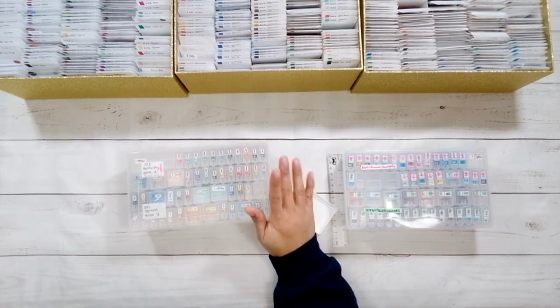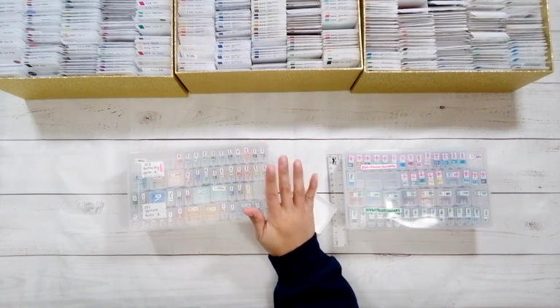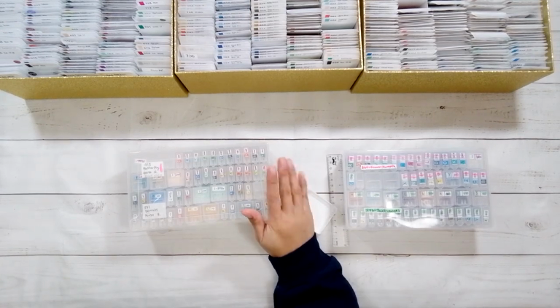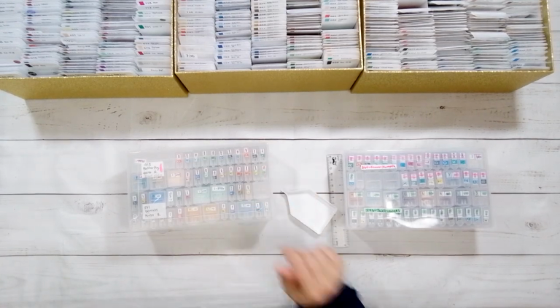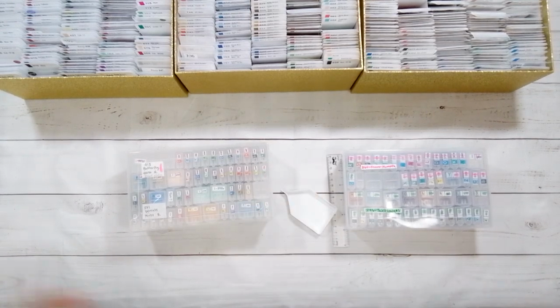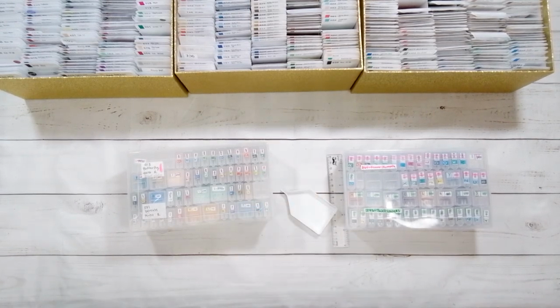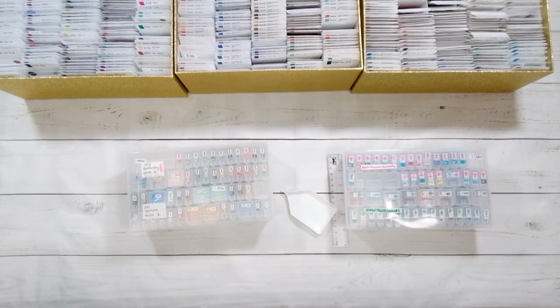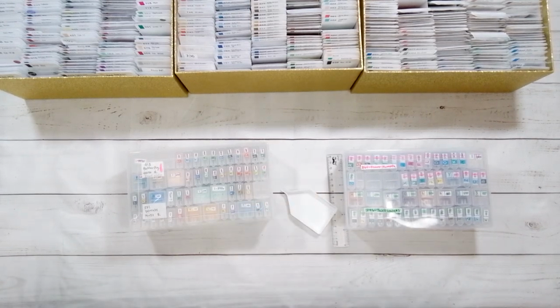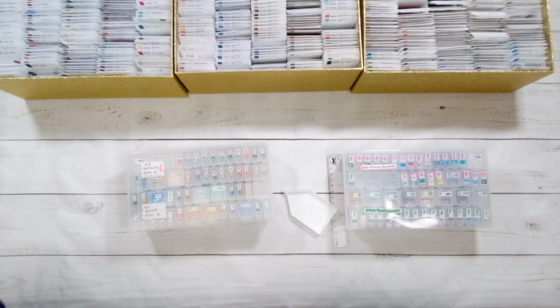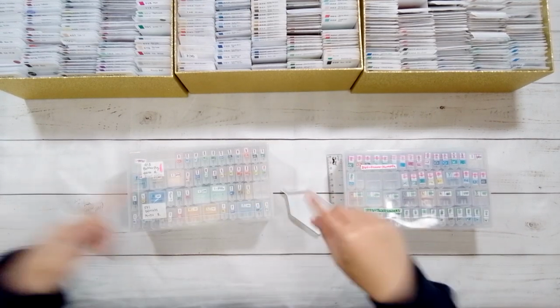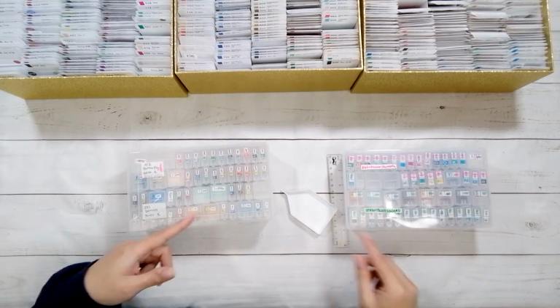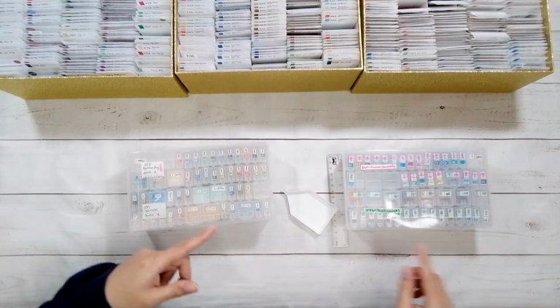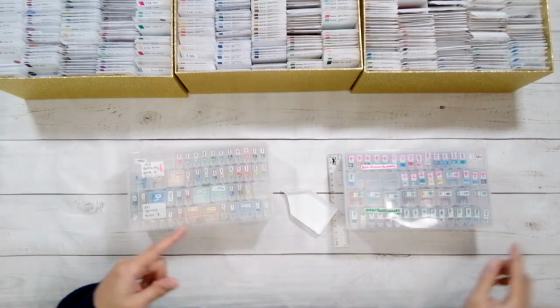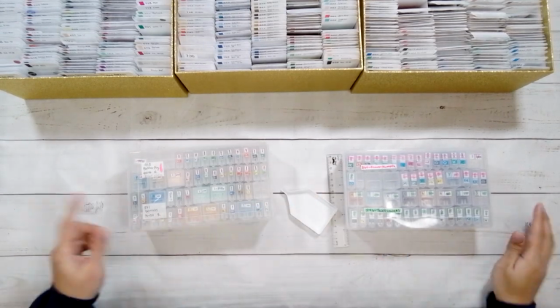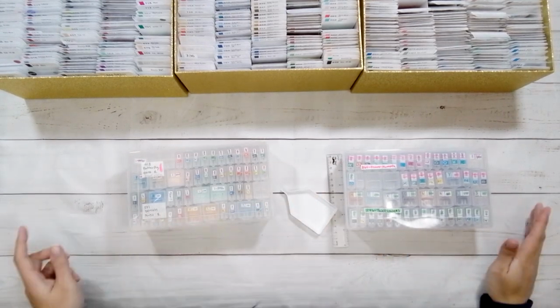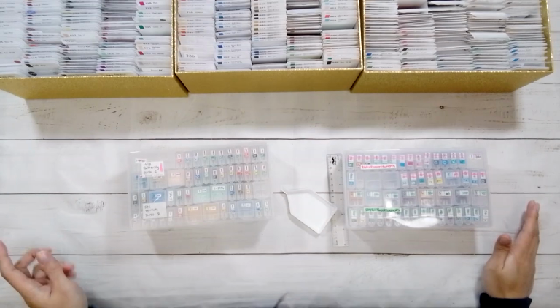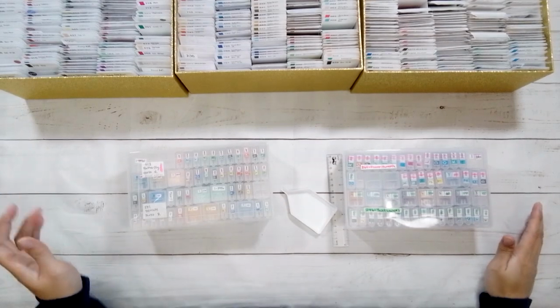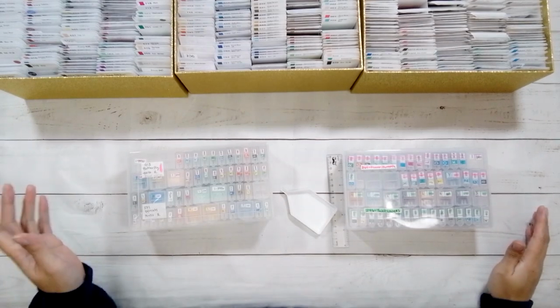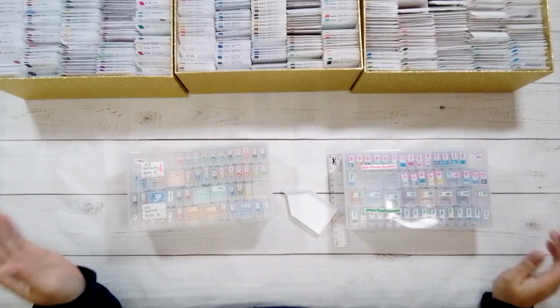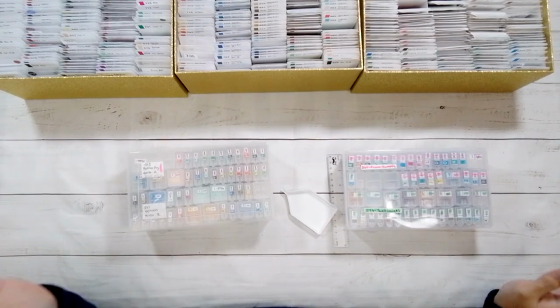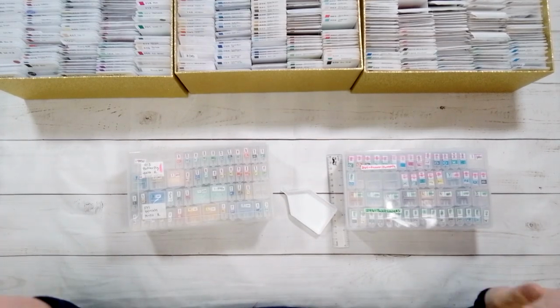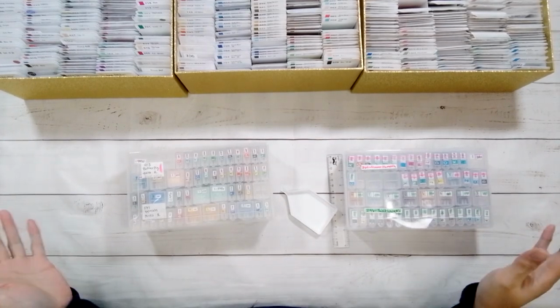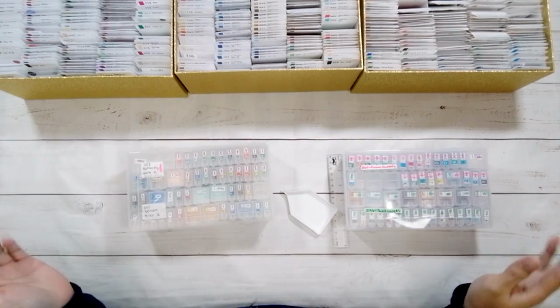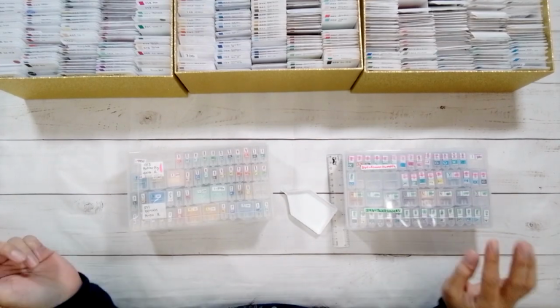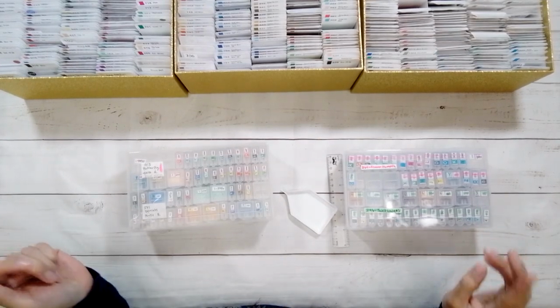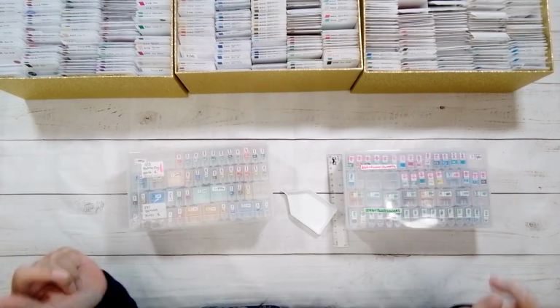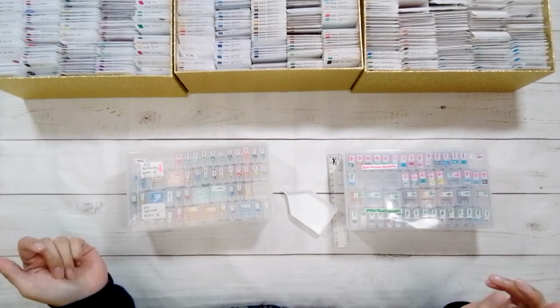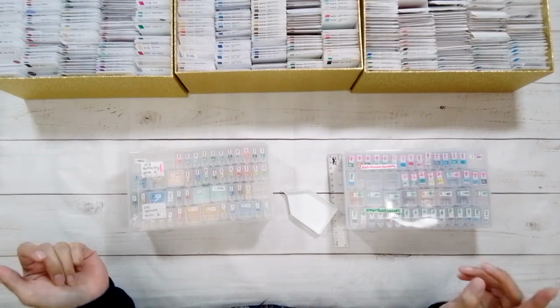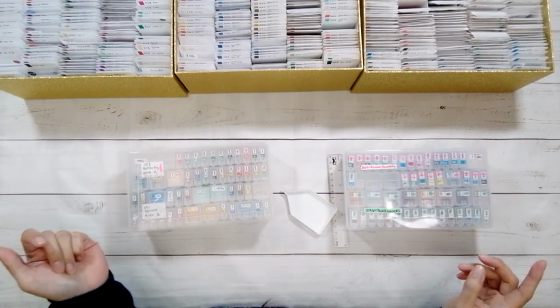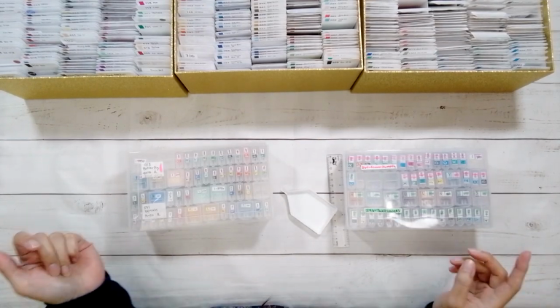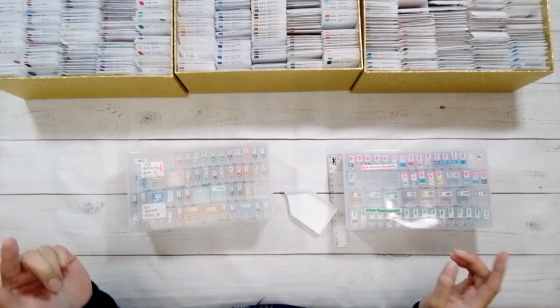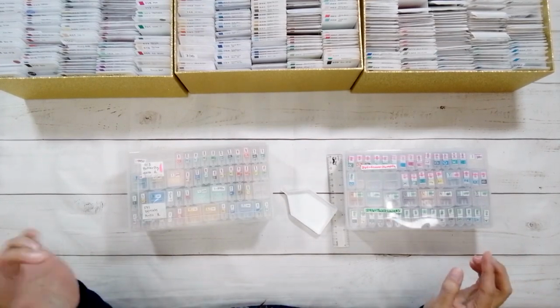Hello, welcome to another video. Today I'm going to be doing a kitting down — I'm going to be kitting down two diamond paintings.